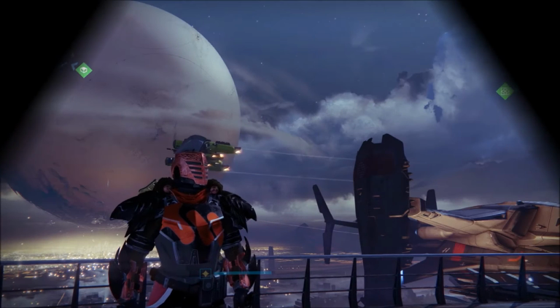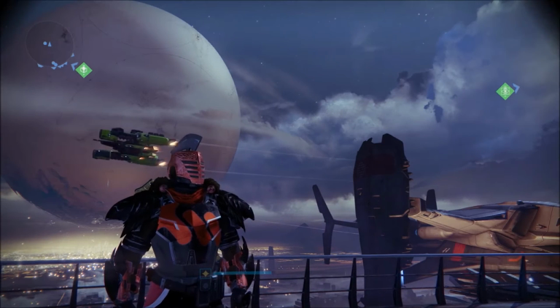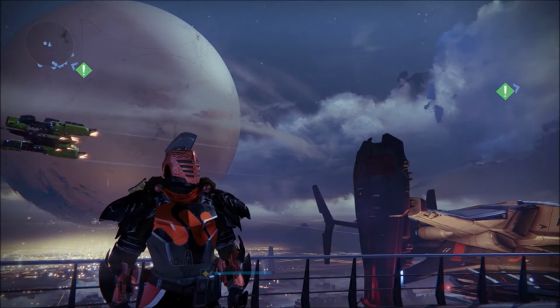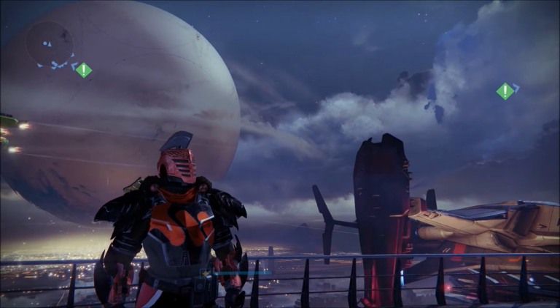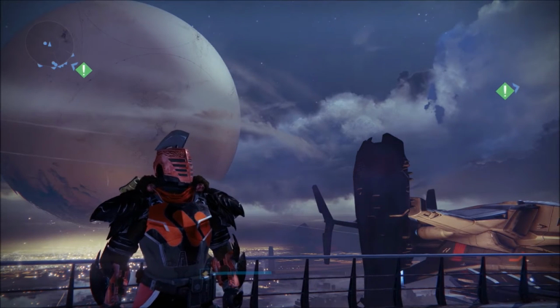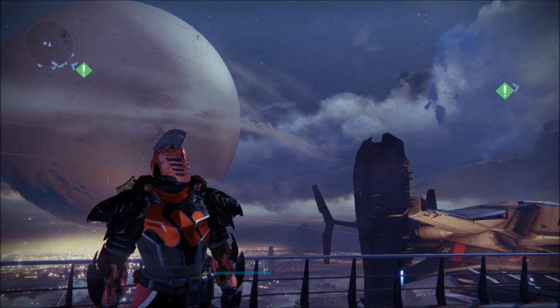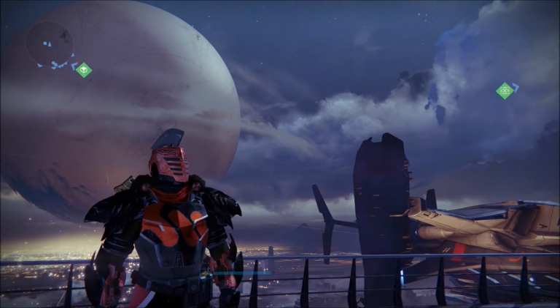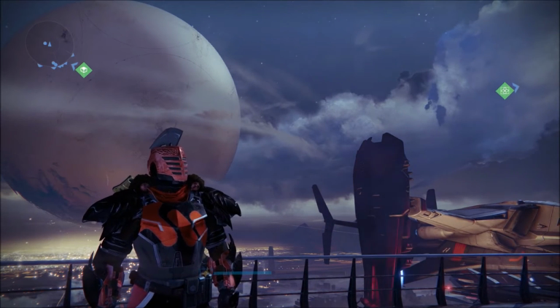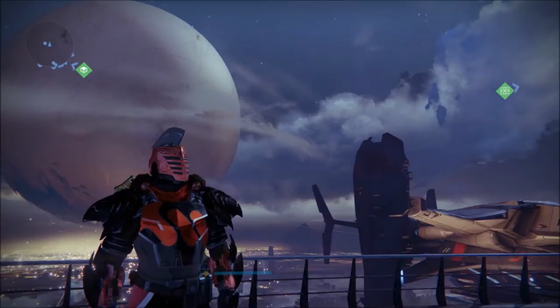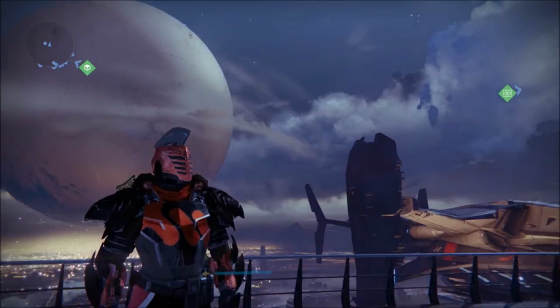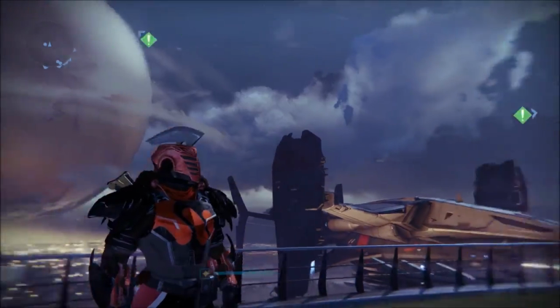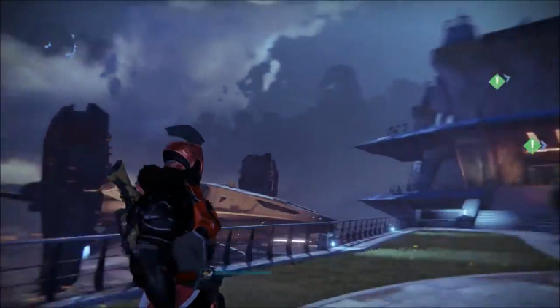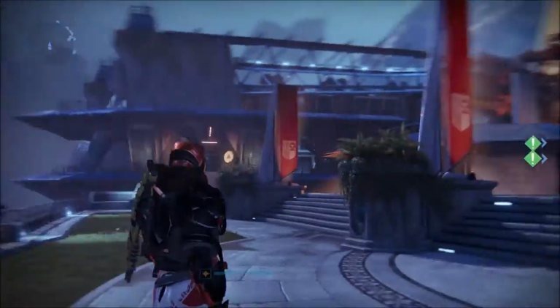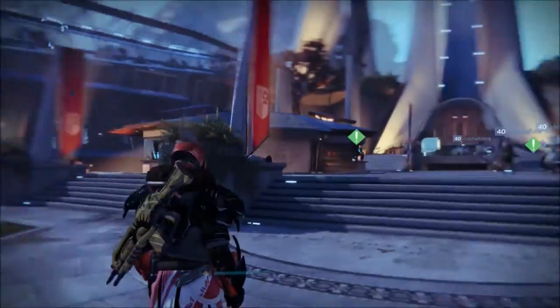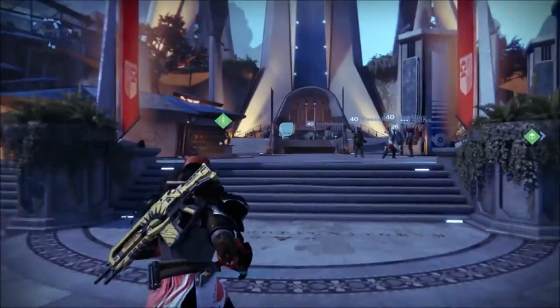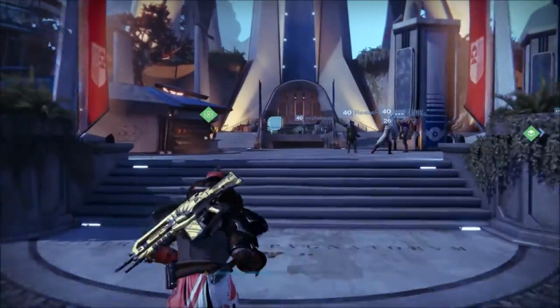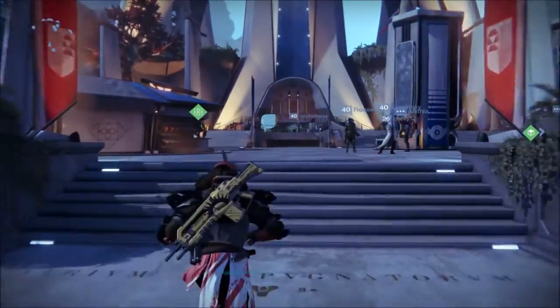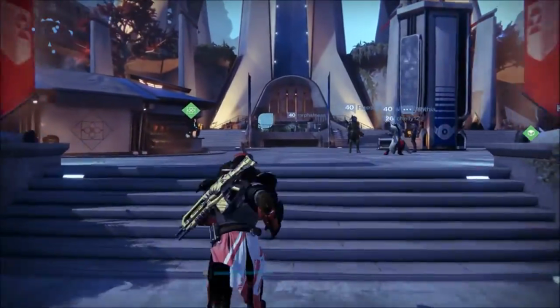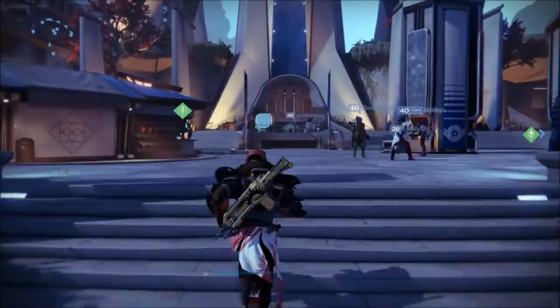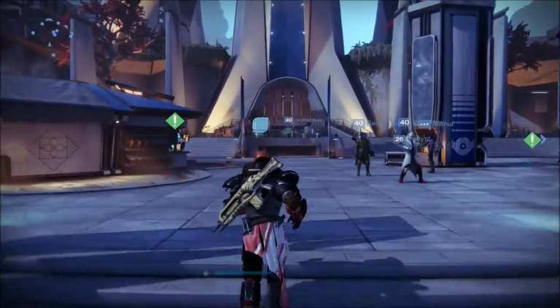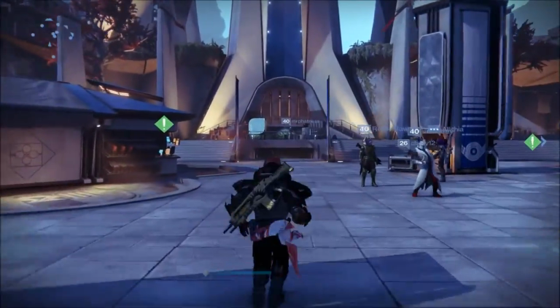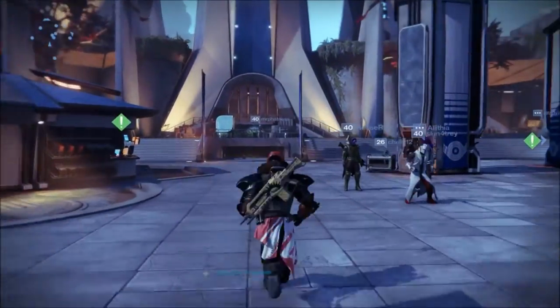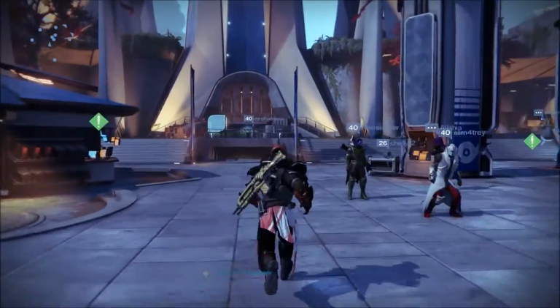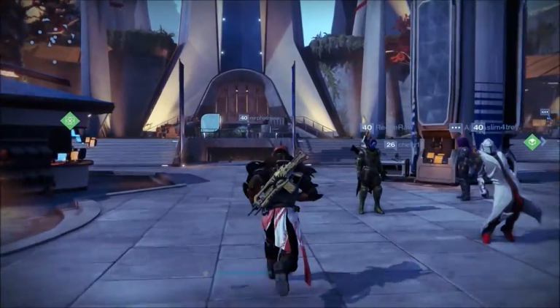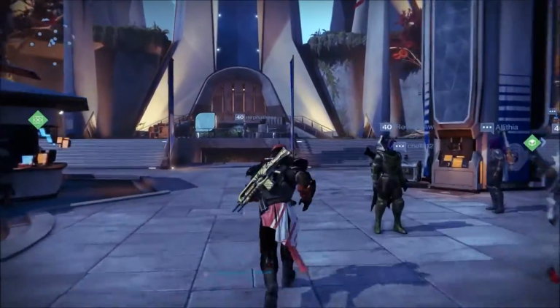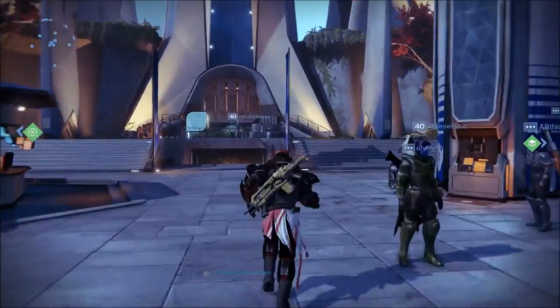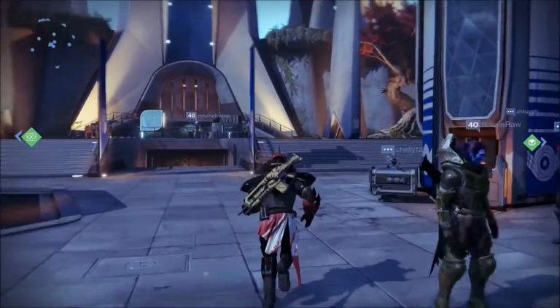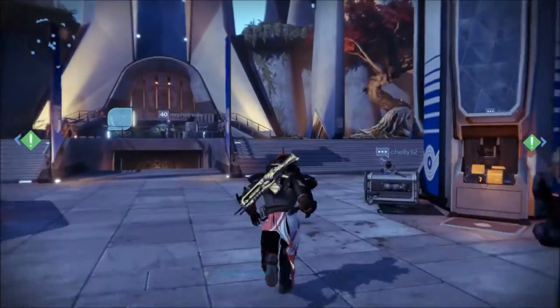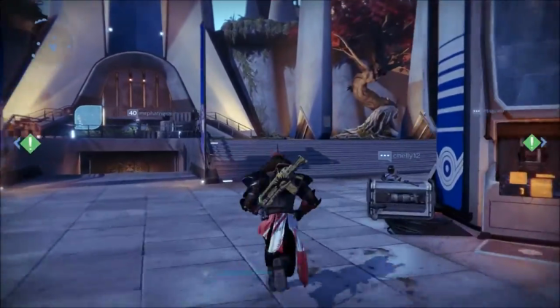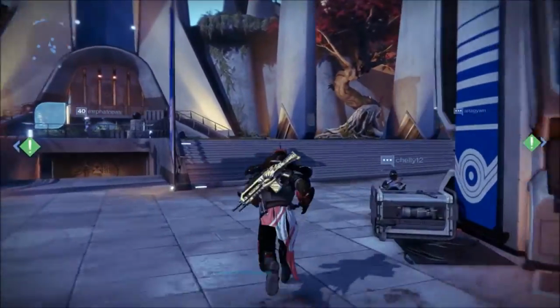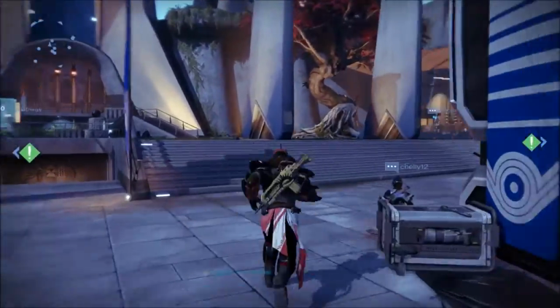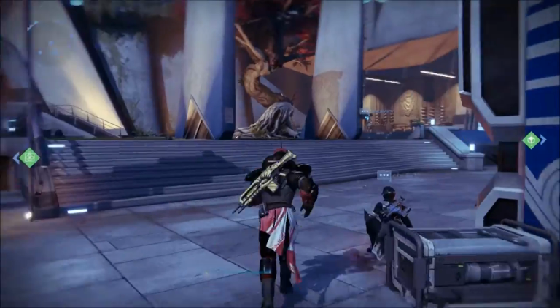What's going on everybody? My name is Chit and this is Destiny Chit Chat. Today is Arms Day, I made a few orders, and I want to check out what he's selling this week.